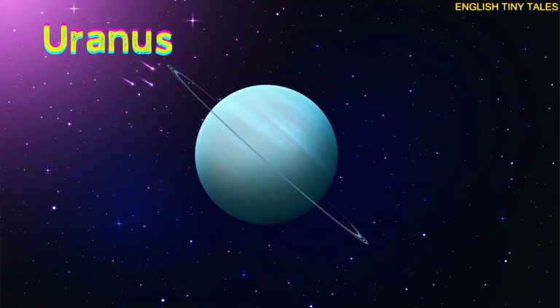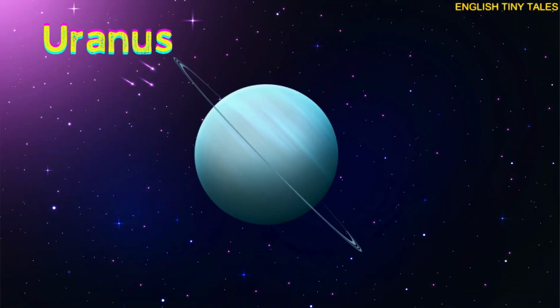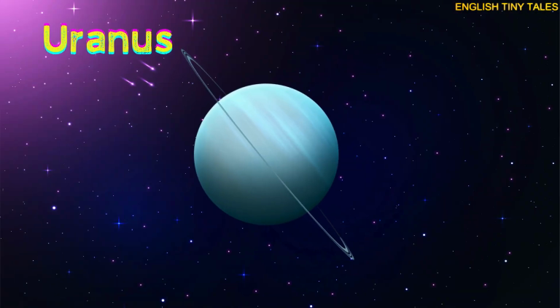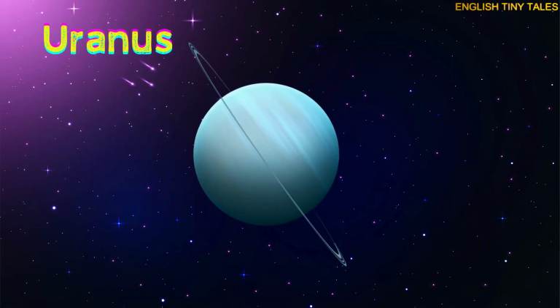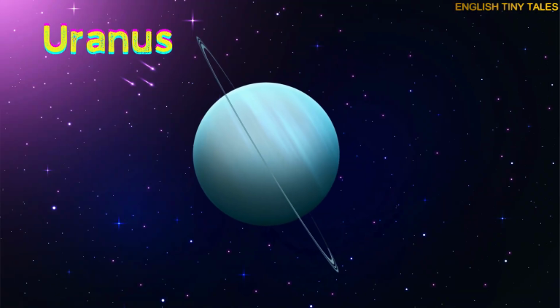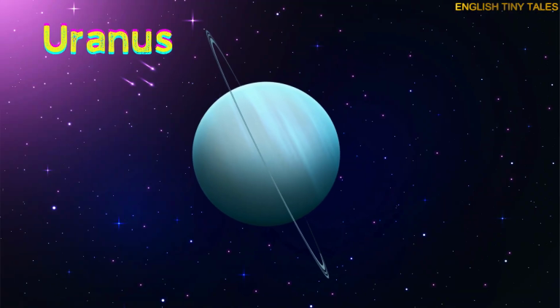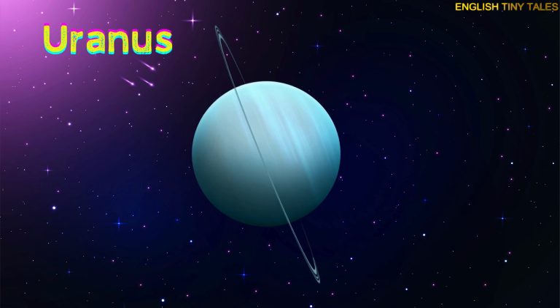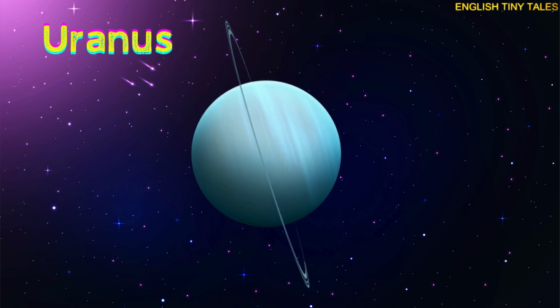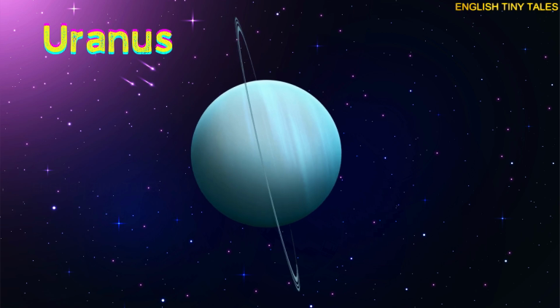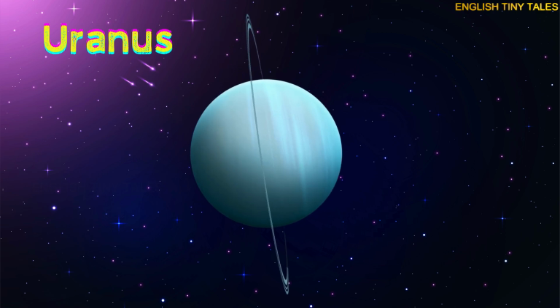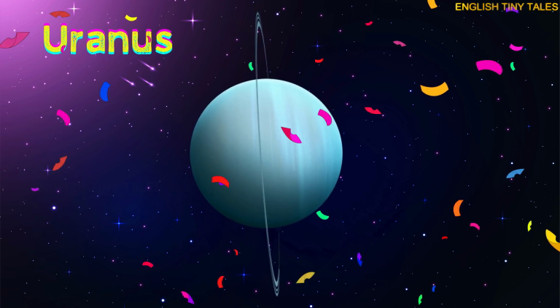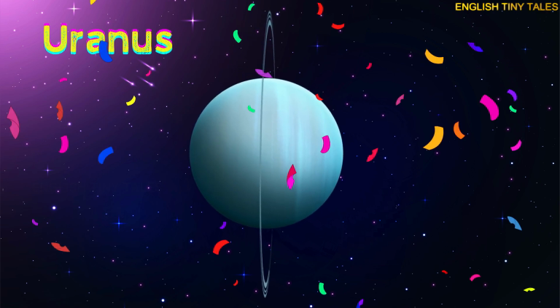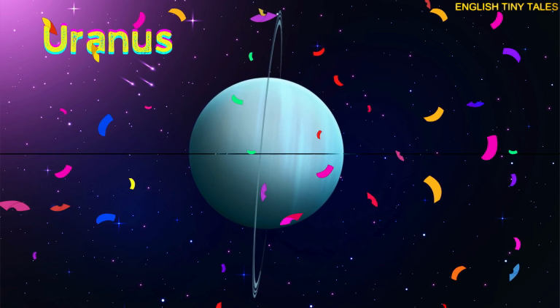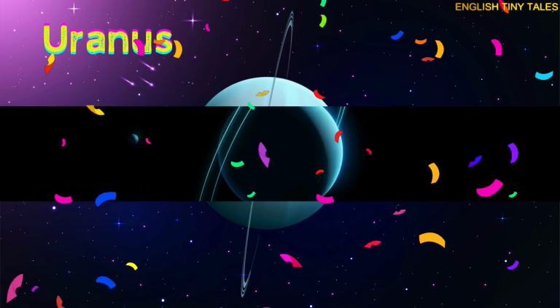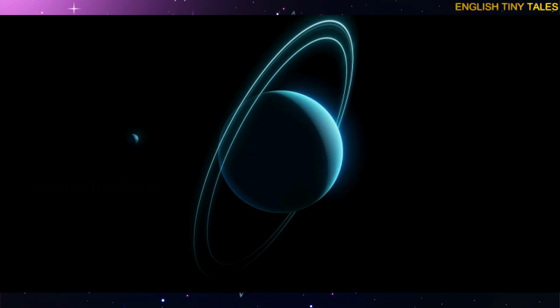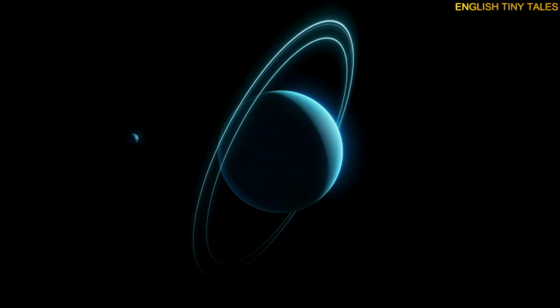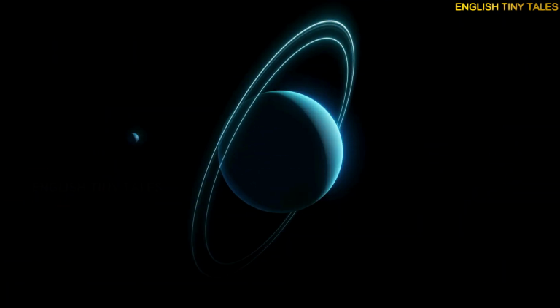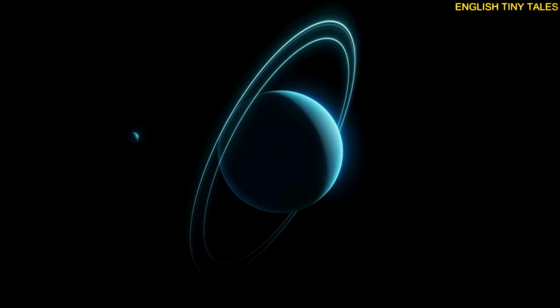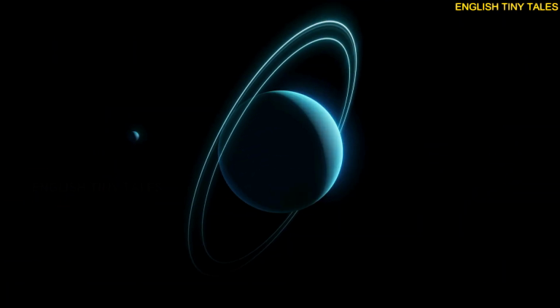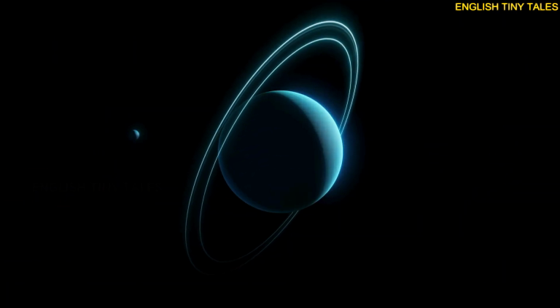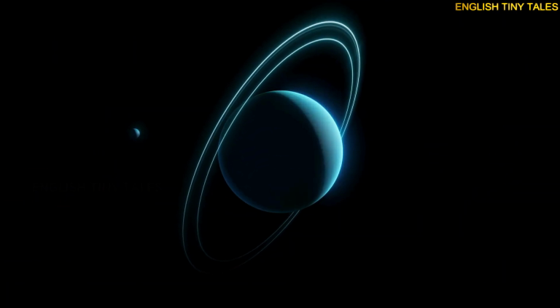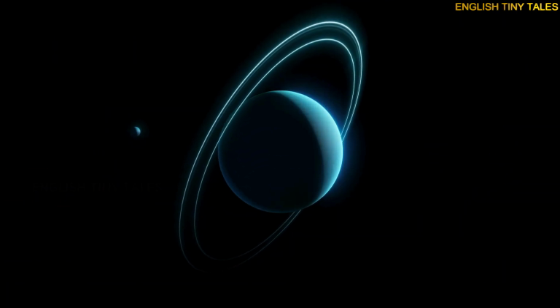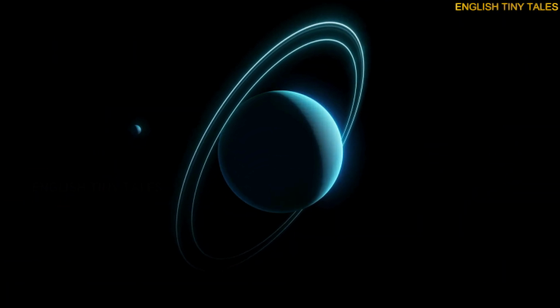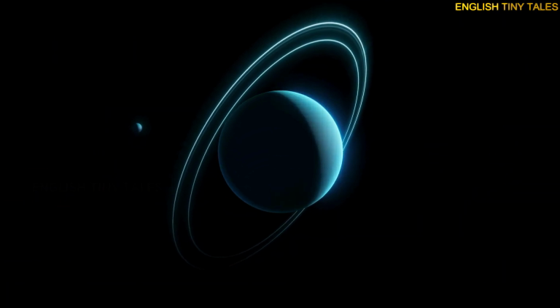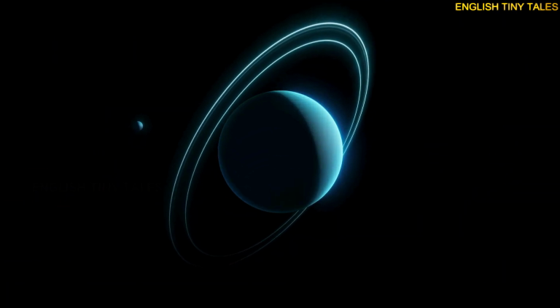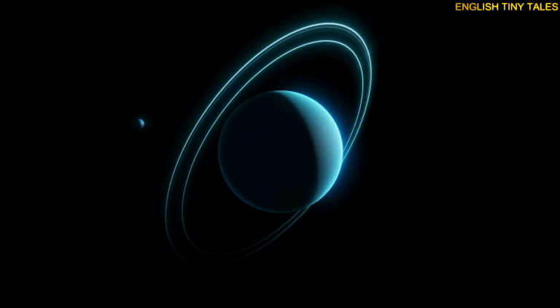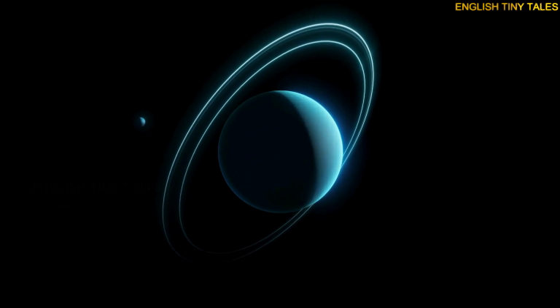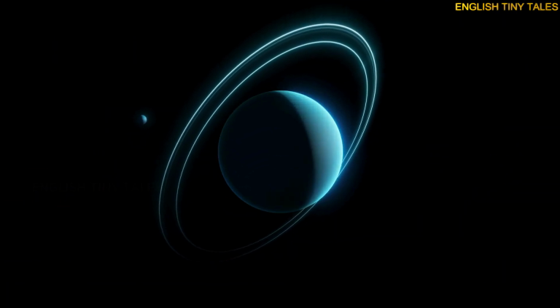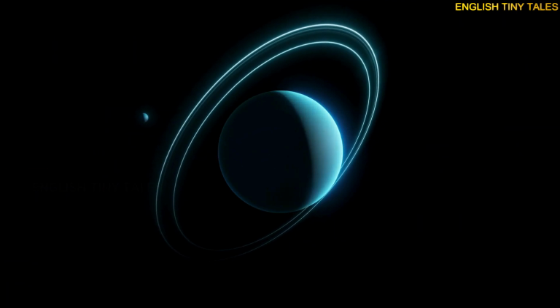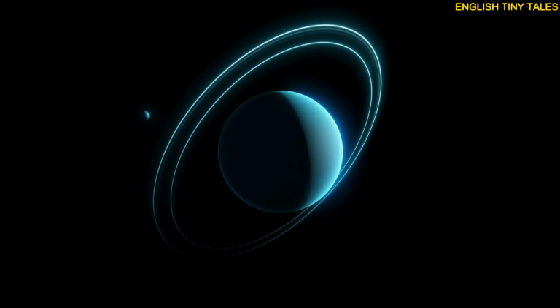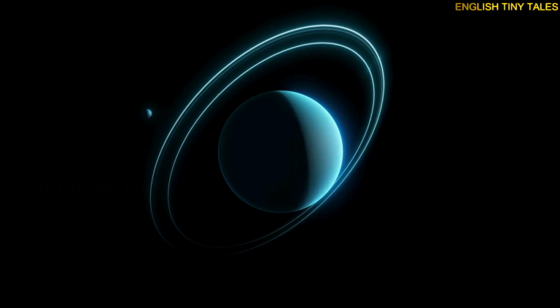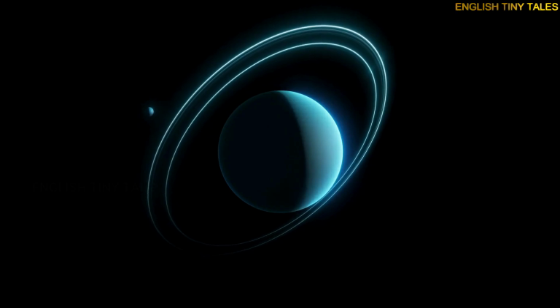This is Uranus. Yay! Uranus is blue-green and spins on its side.